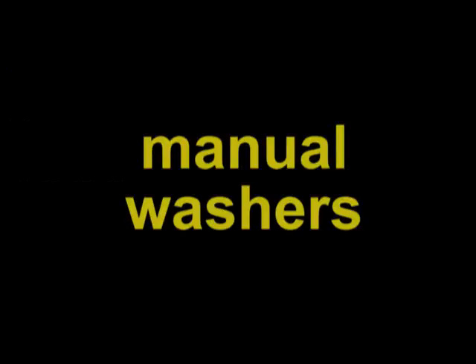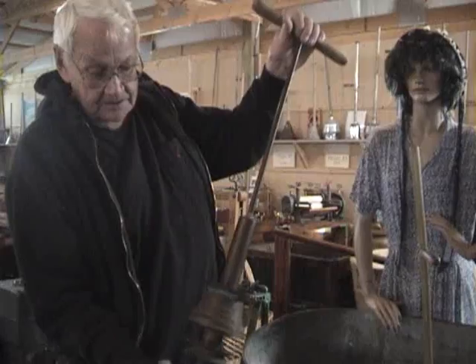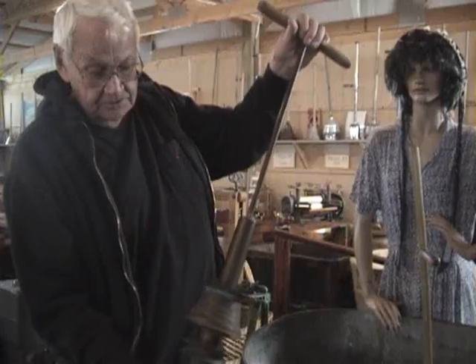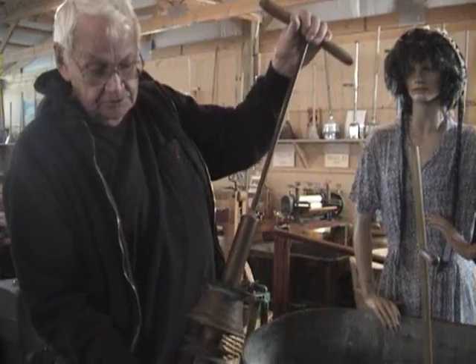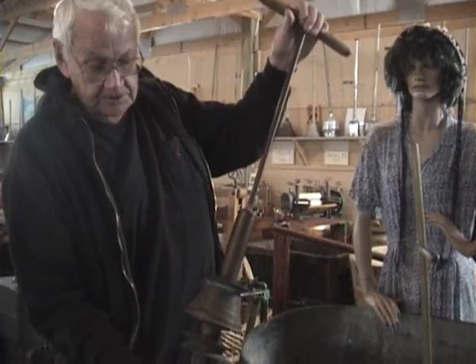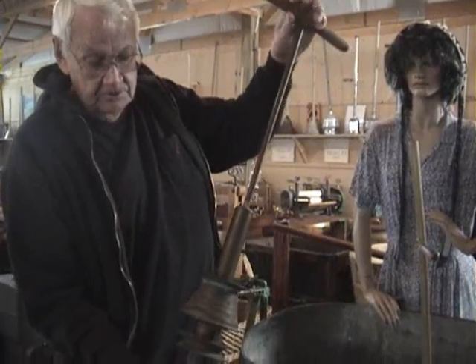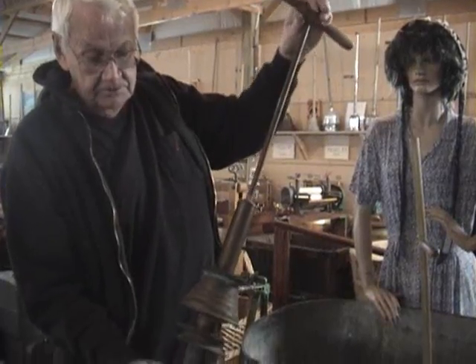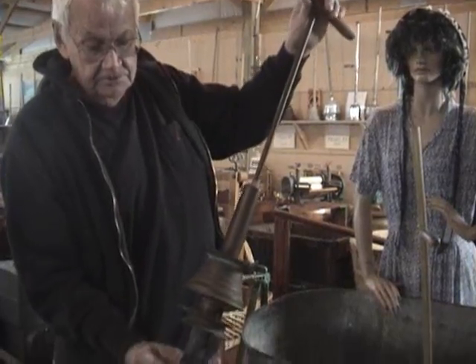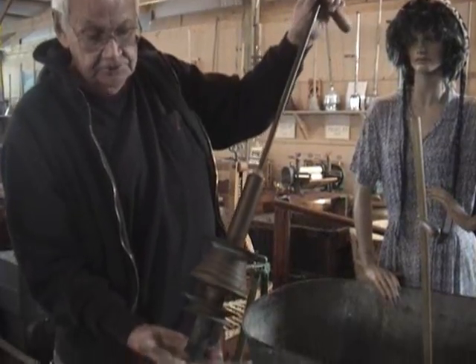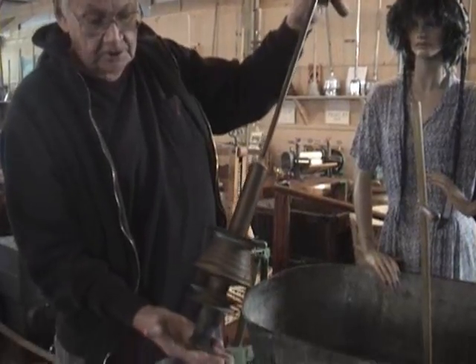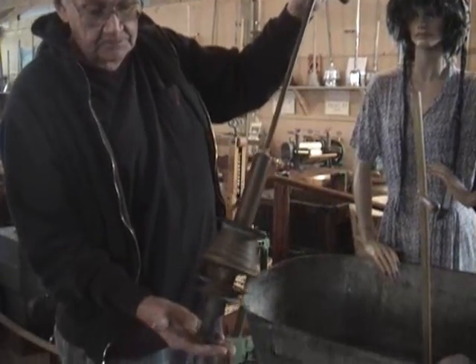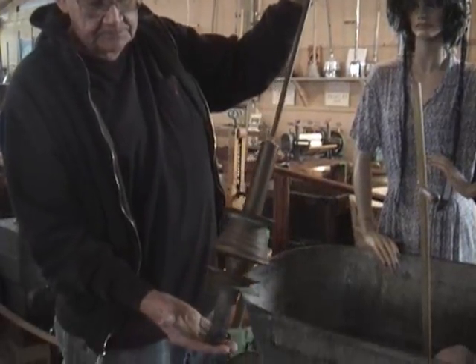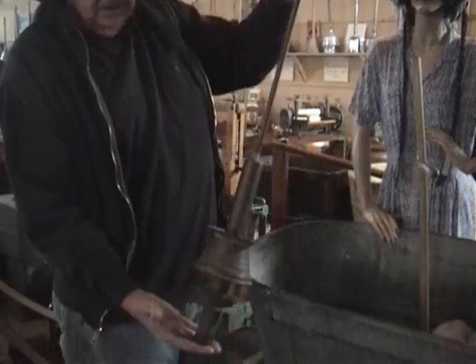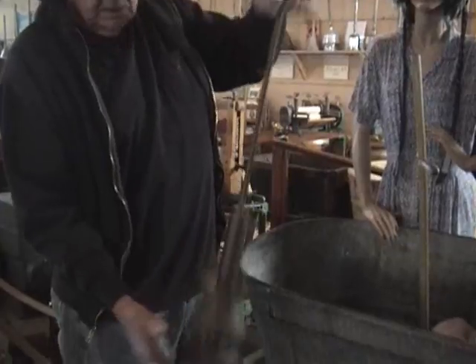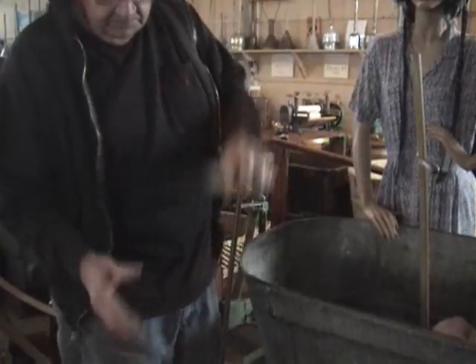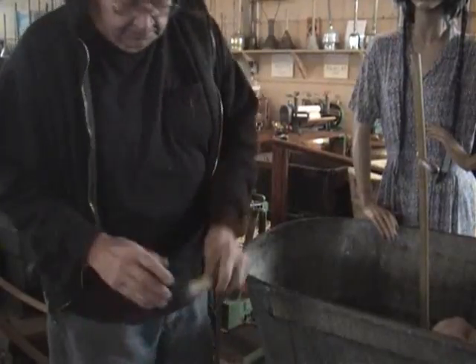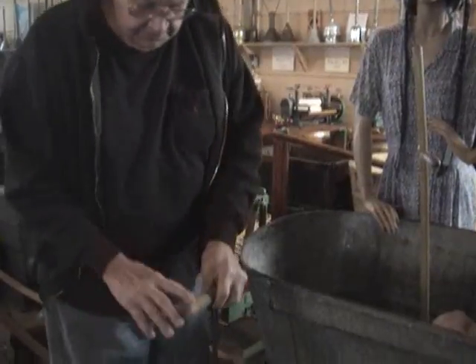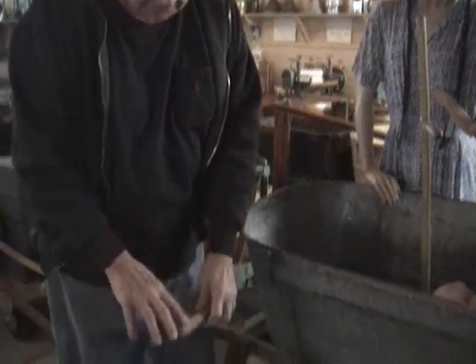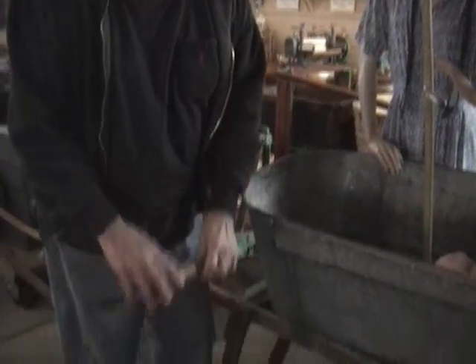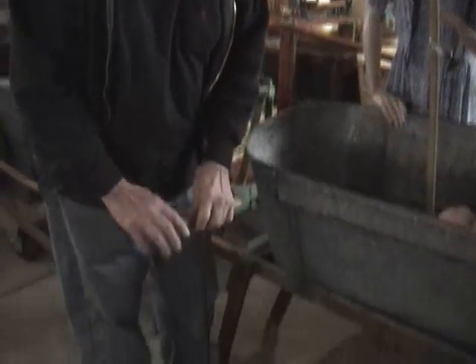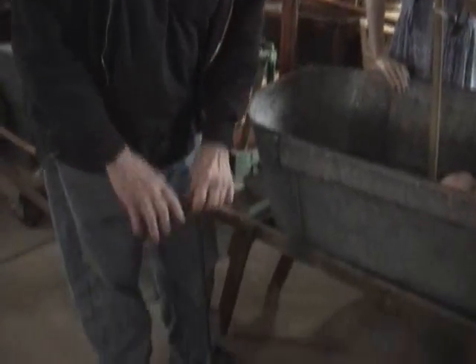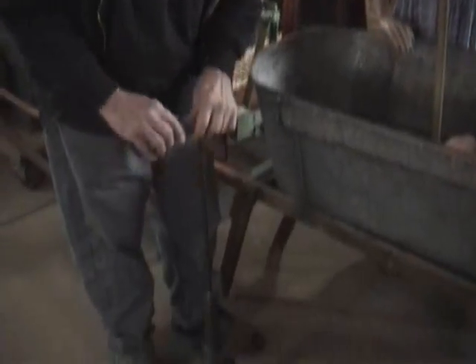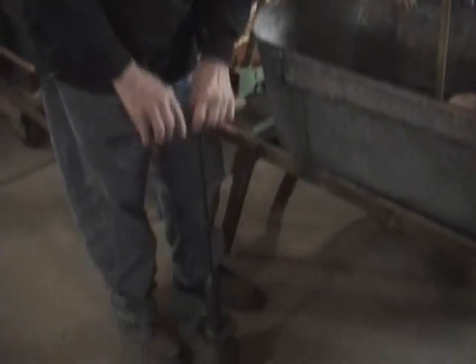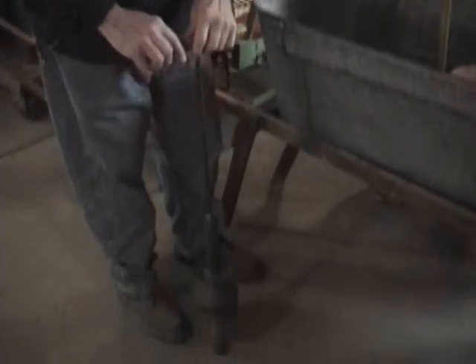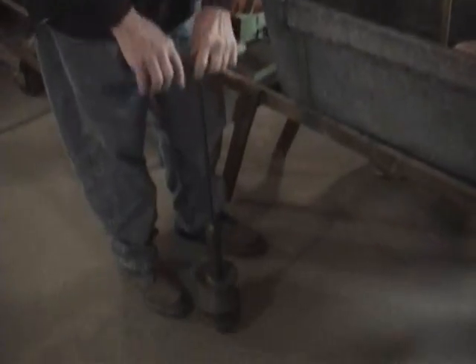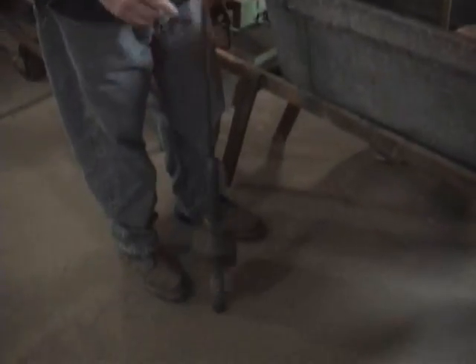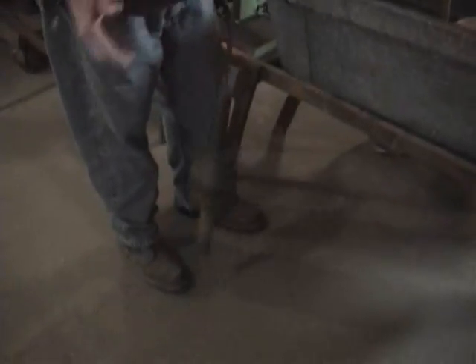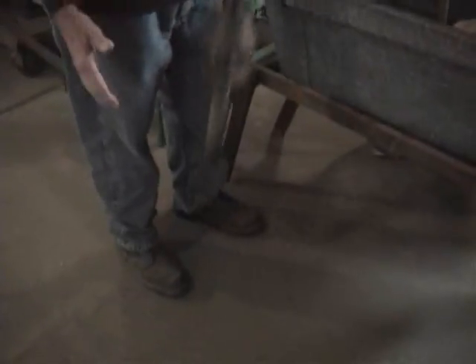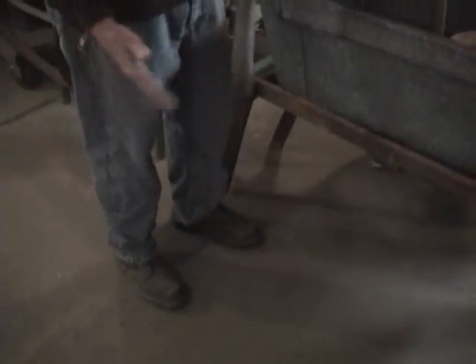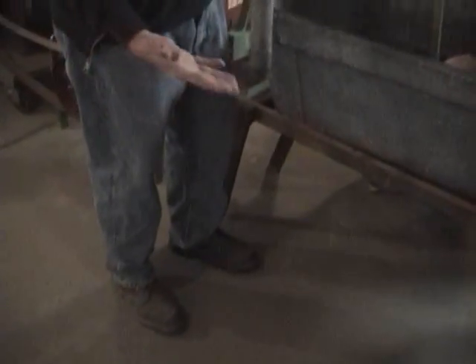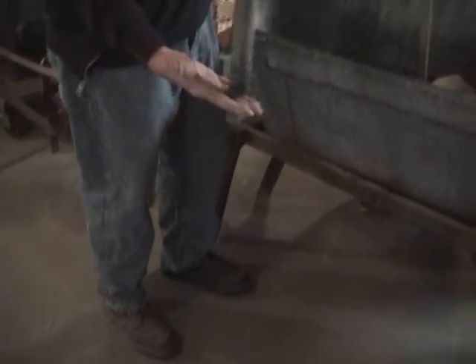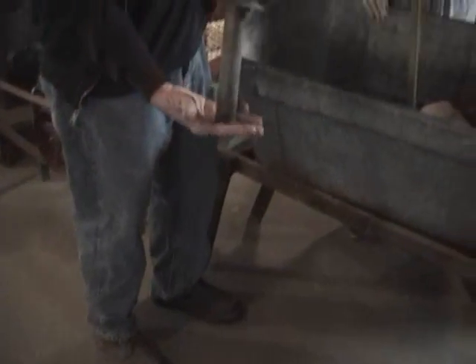This is a spring-loaded stomp. We put it in the tub and stomp the clothes.